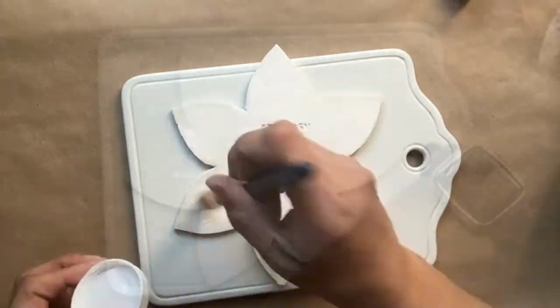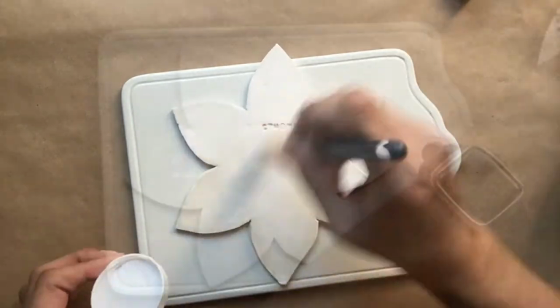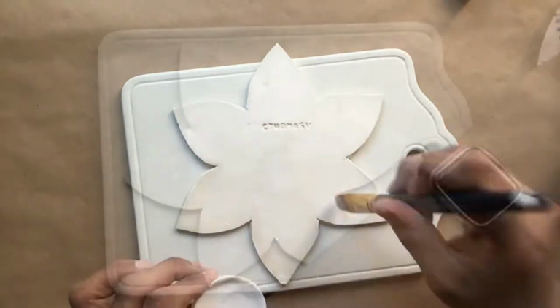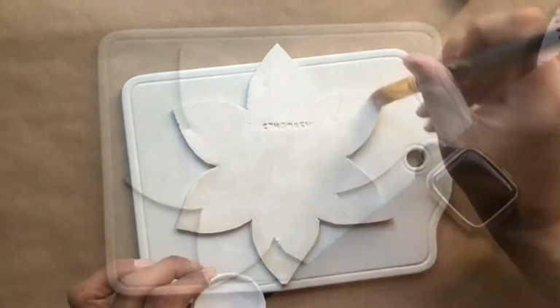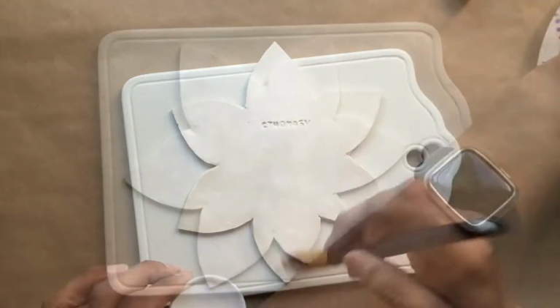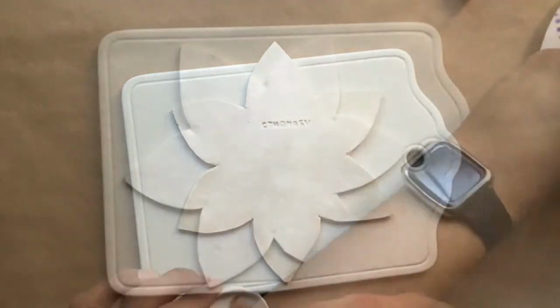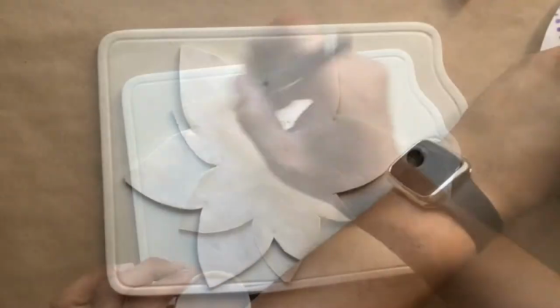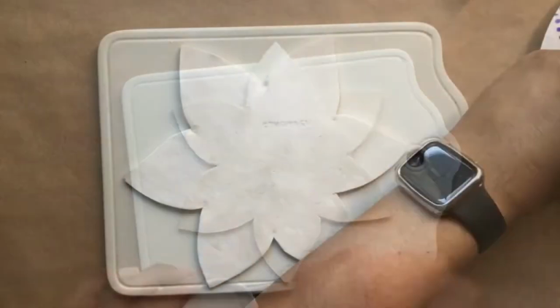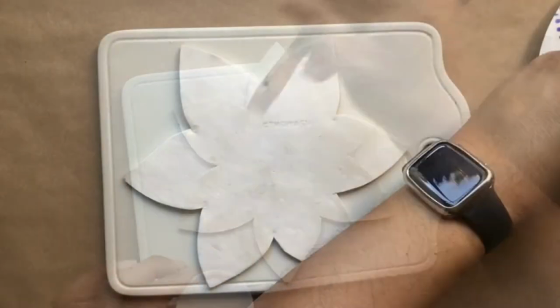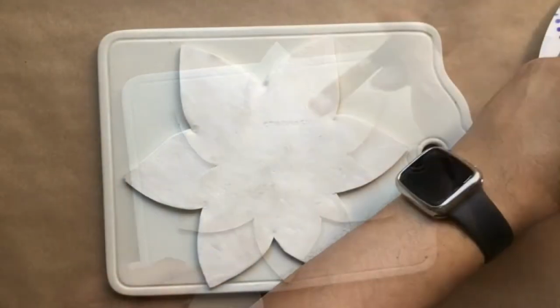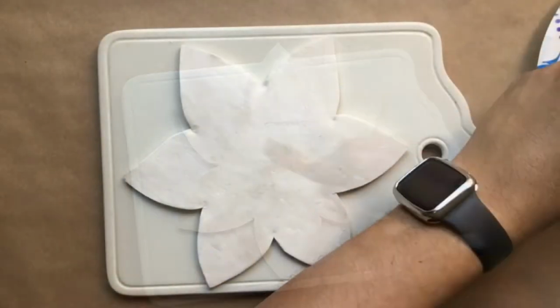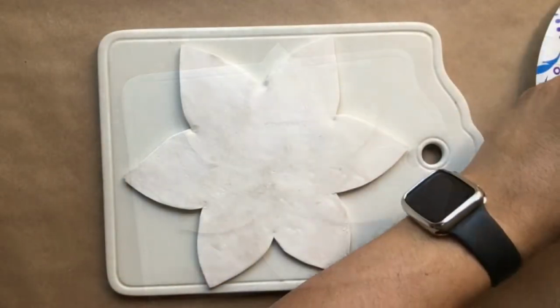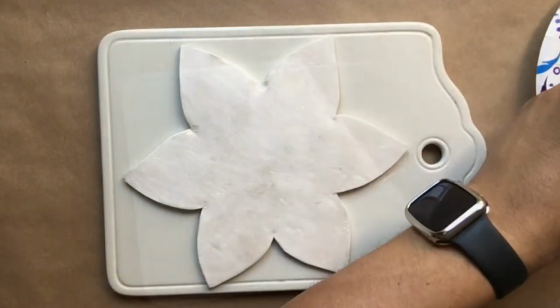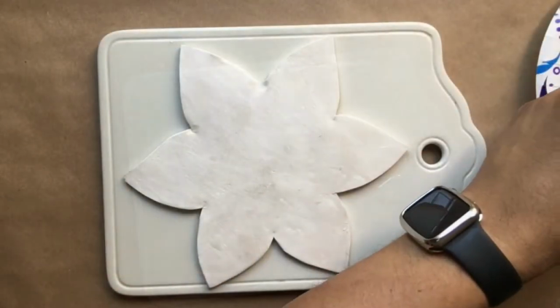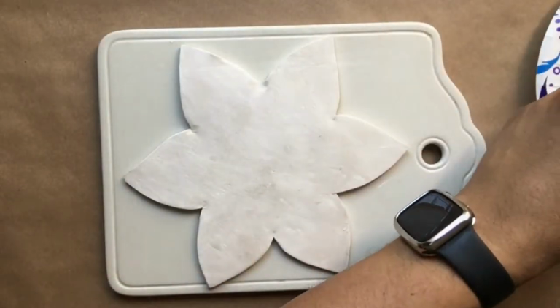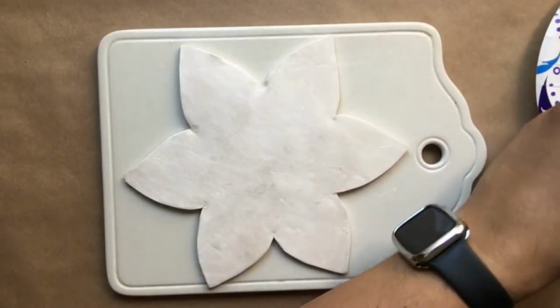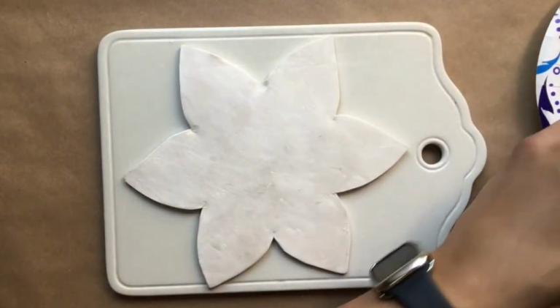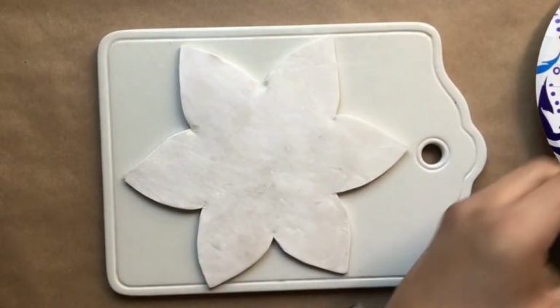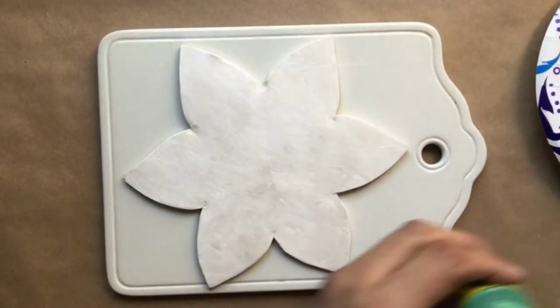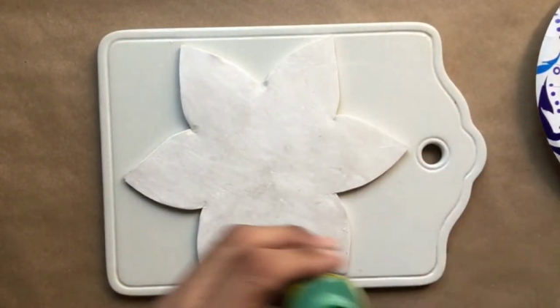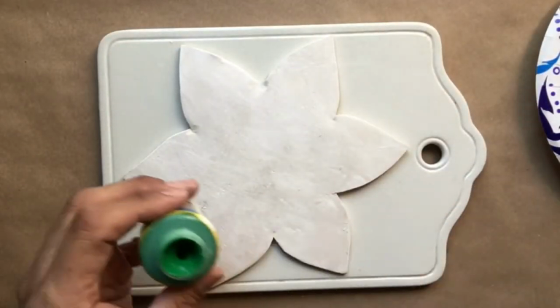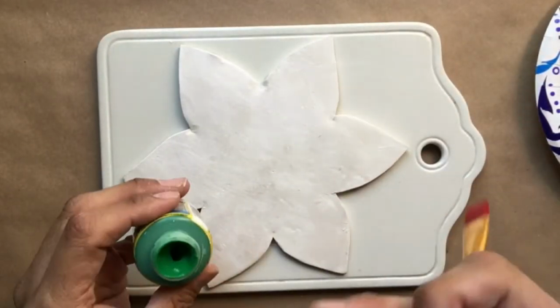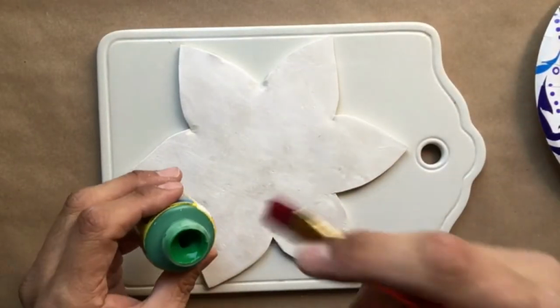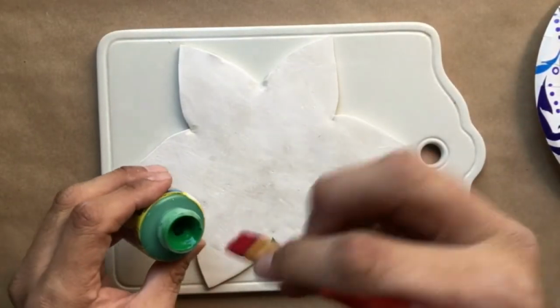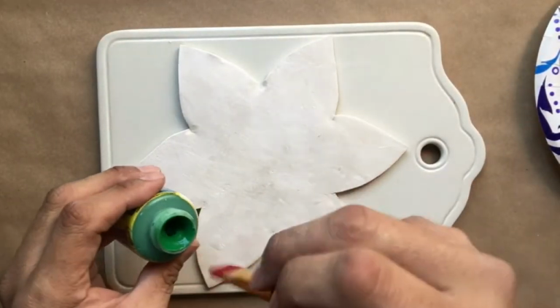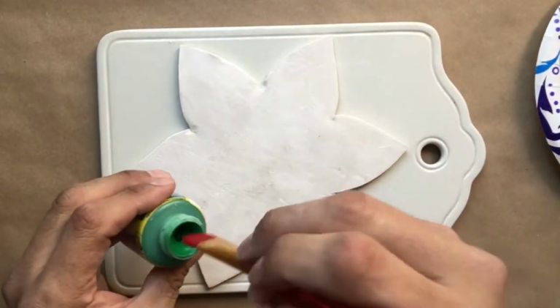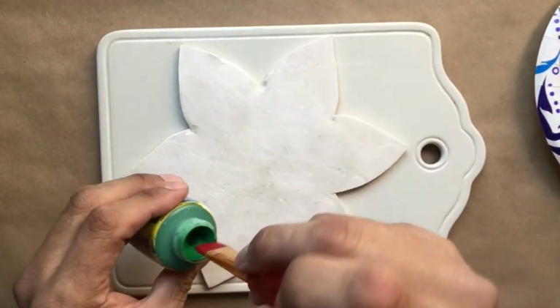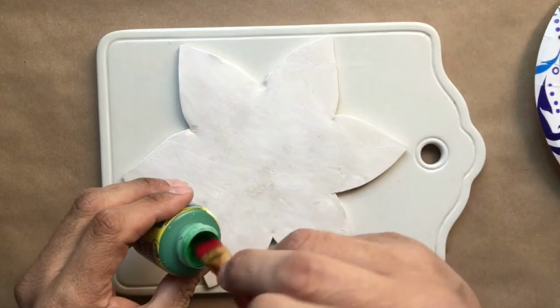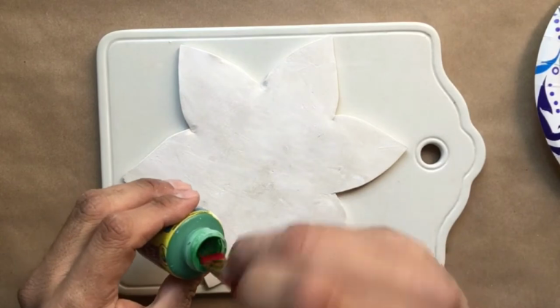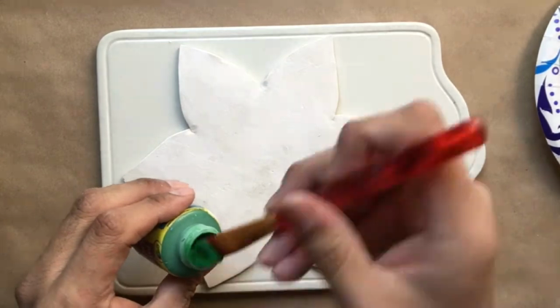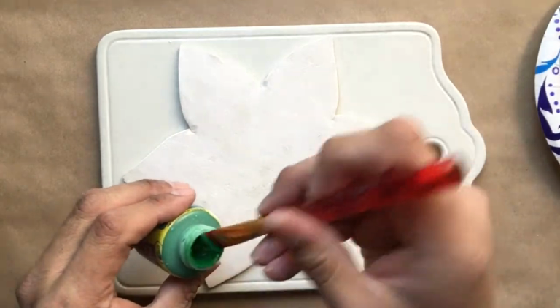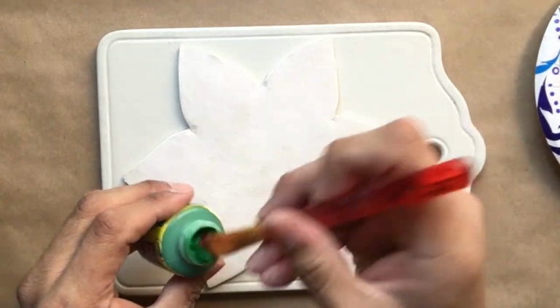Next I'm going to begin painting. I'm going to use traditional holiday colors such as green and red.